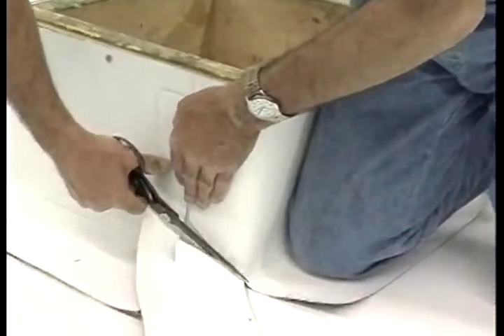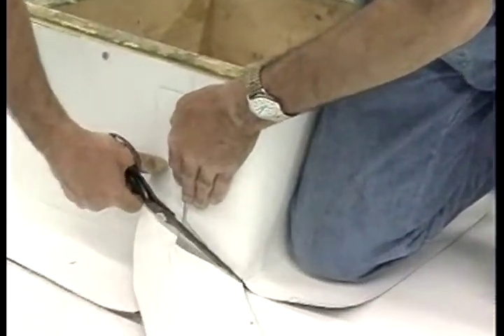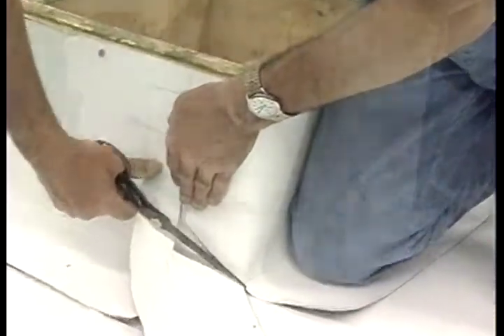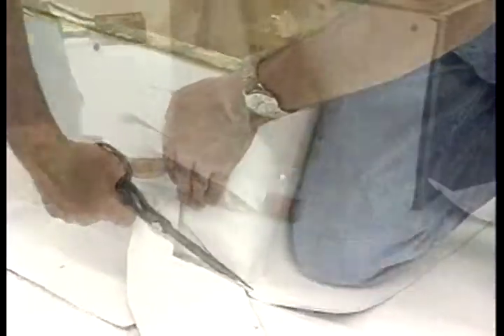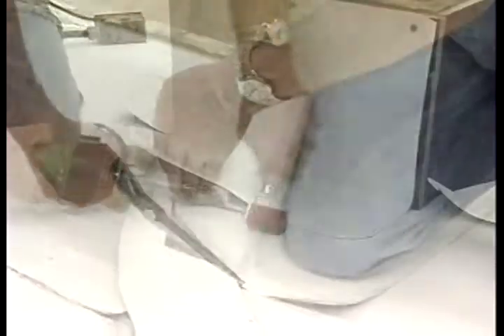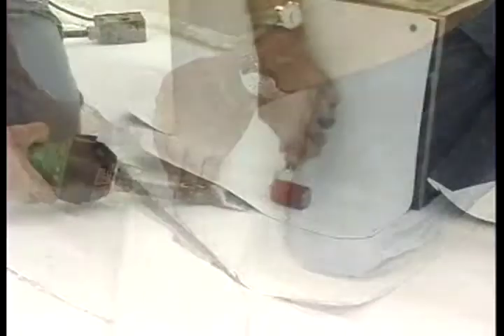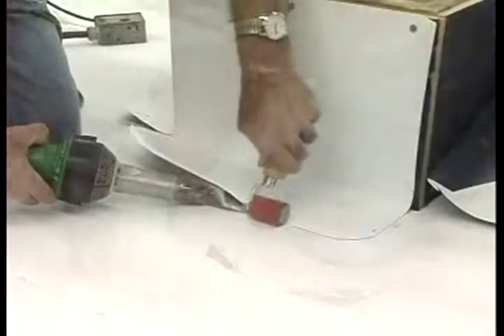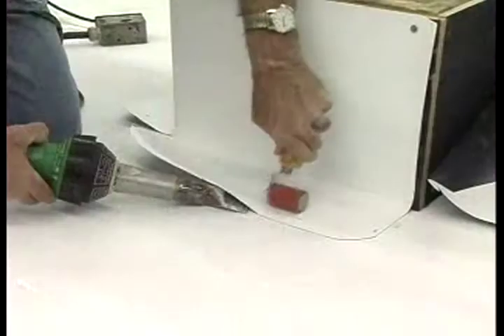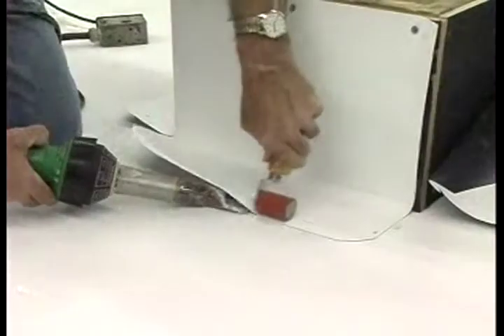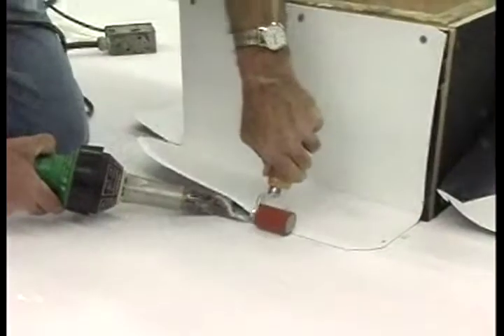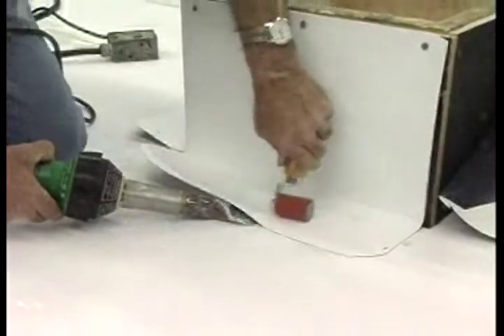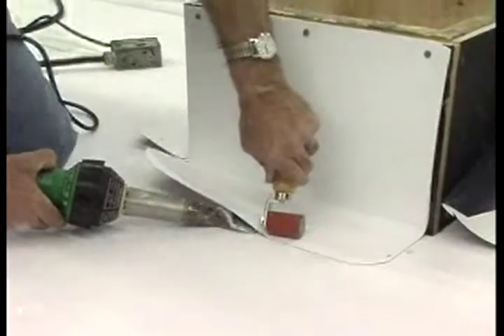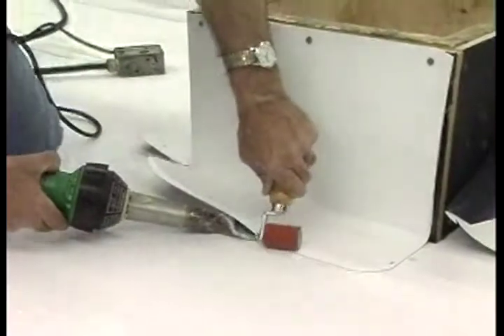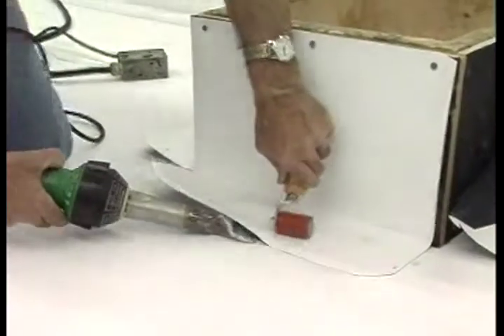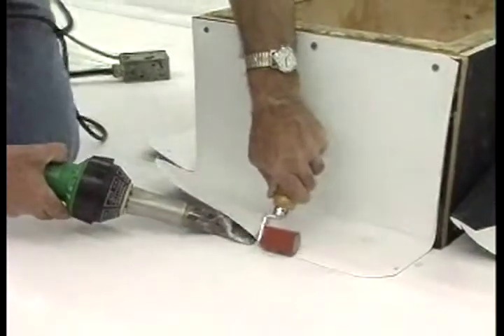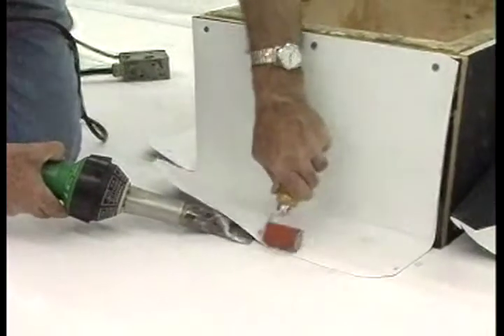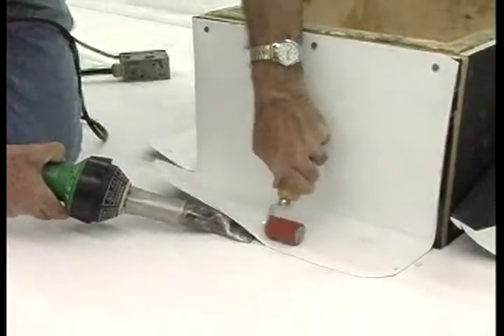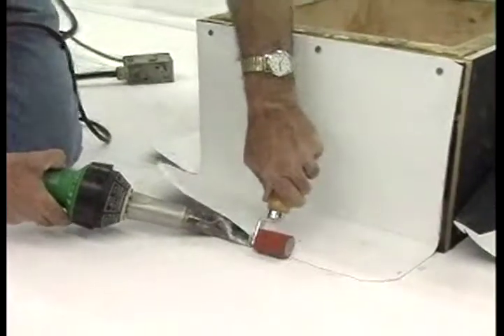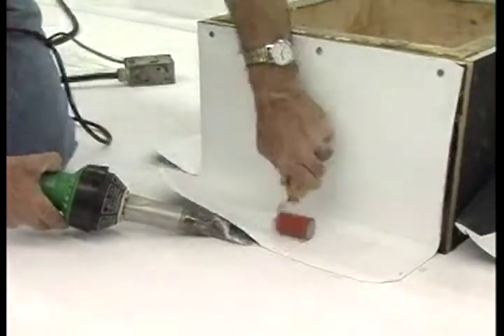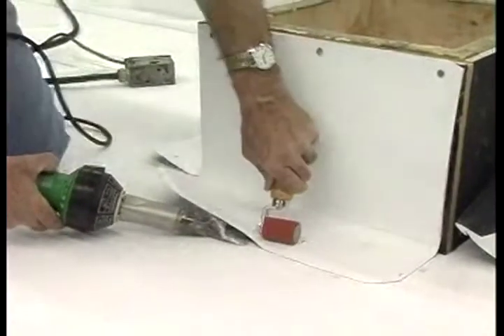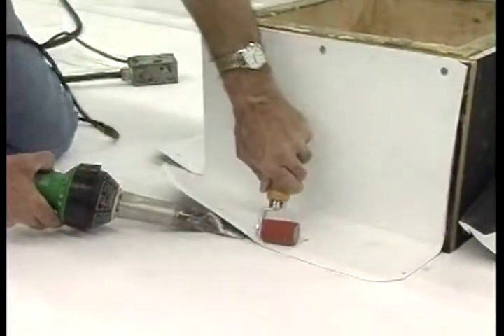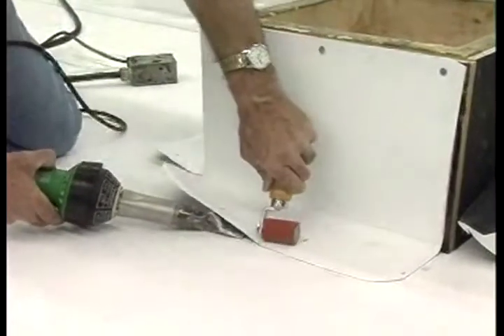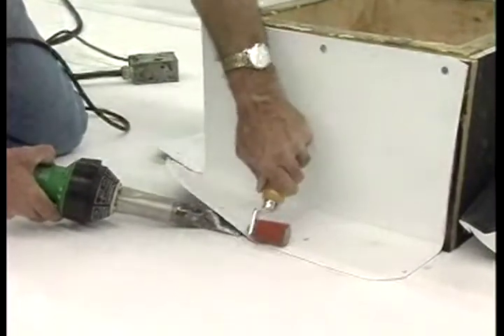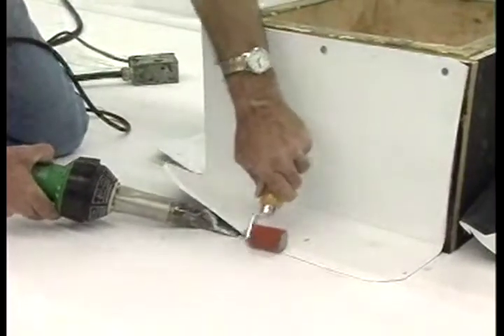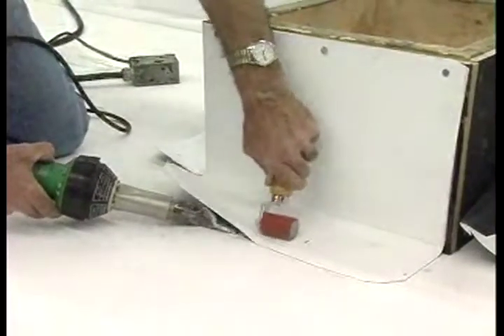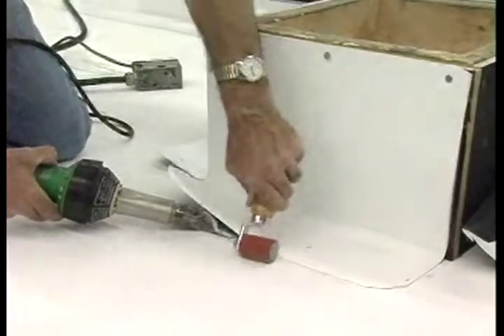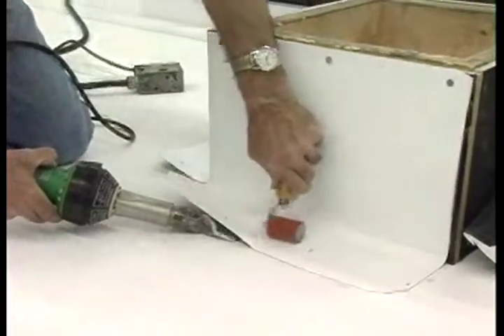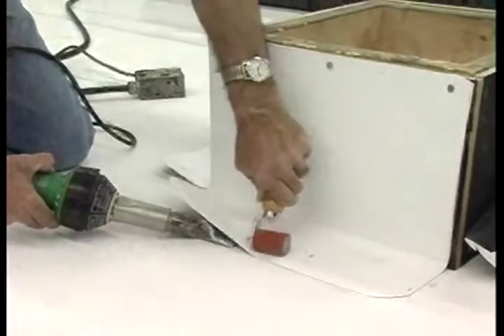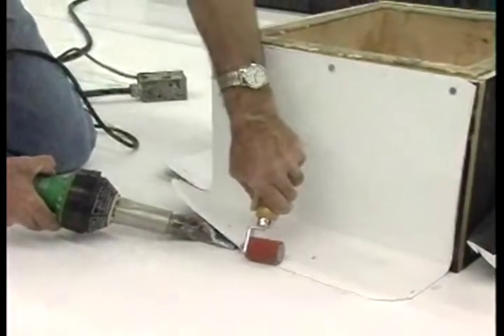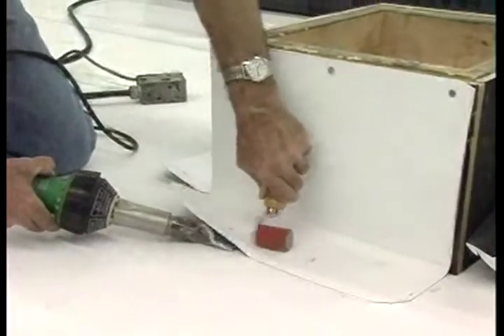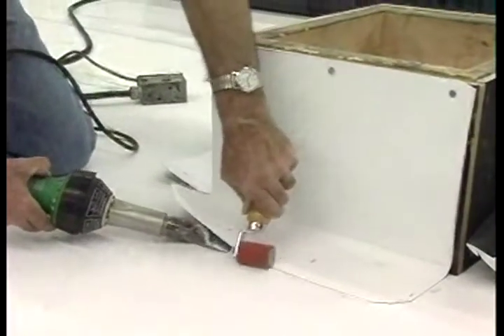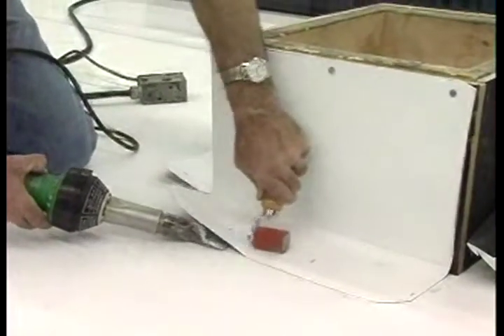Step 4. Using a handheld welder, weld the deck flanges to achieve a minimum 1.5 inch weld past the edge of the plates.